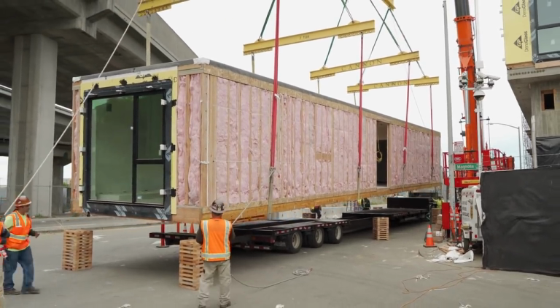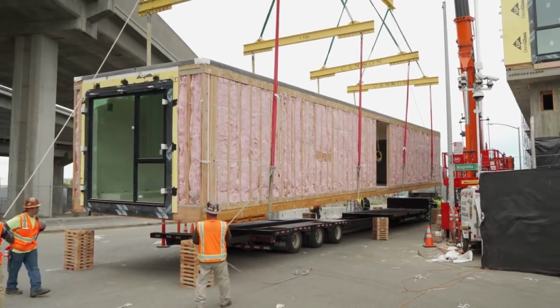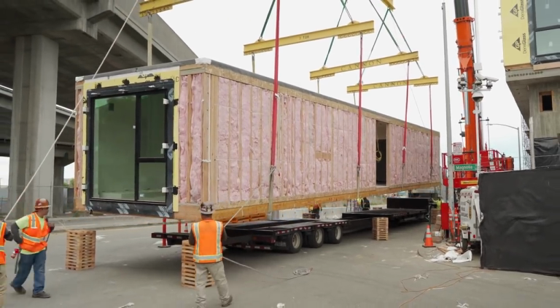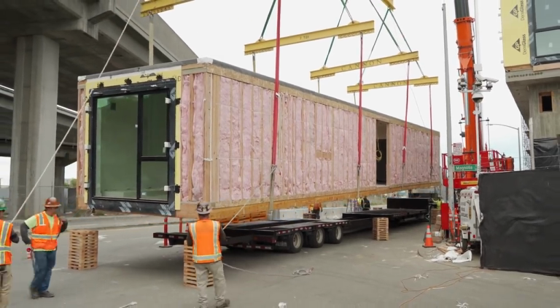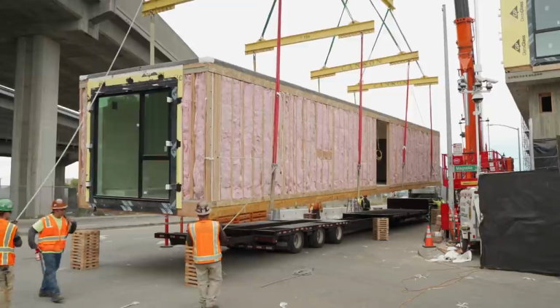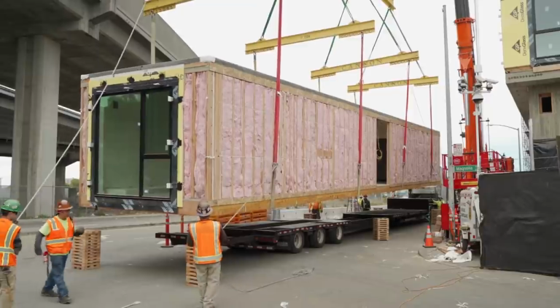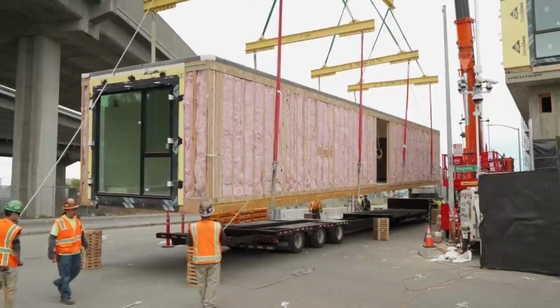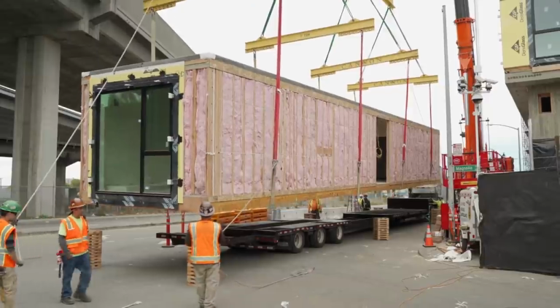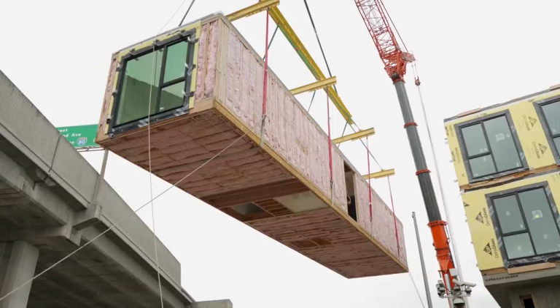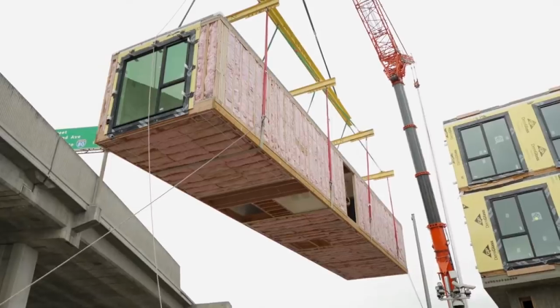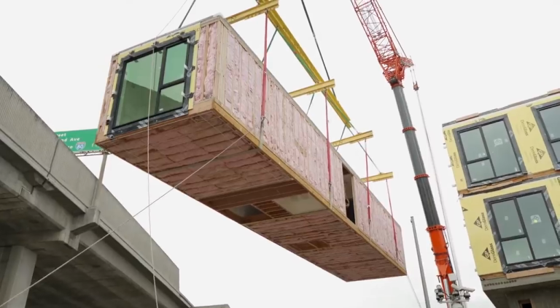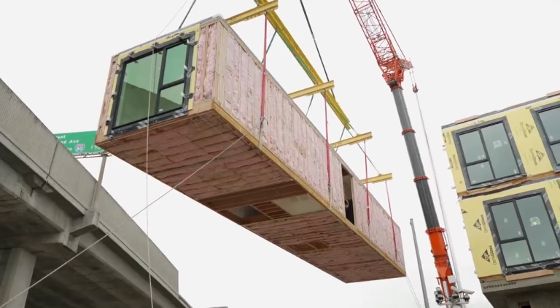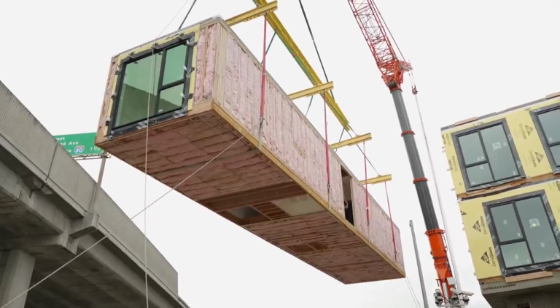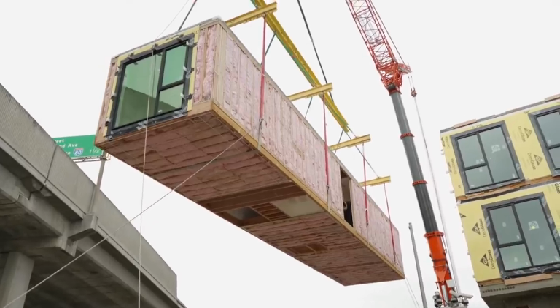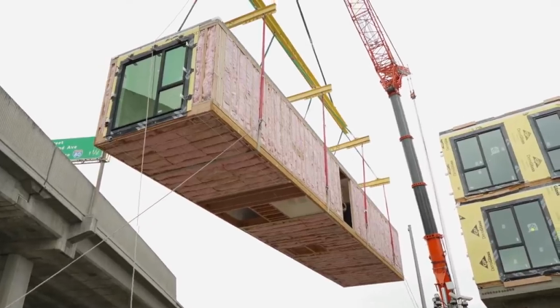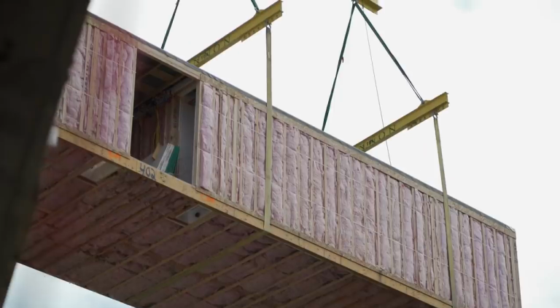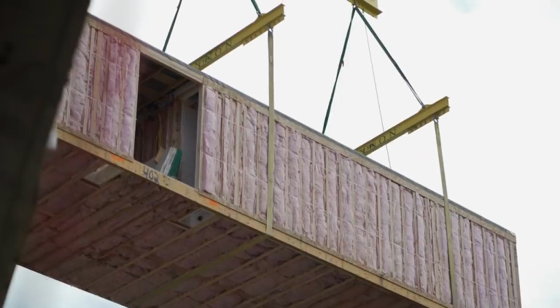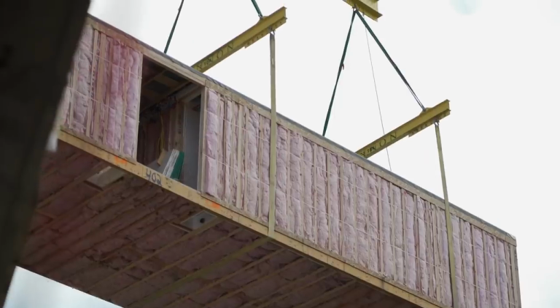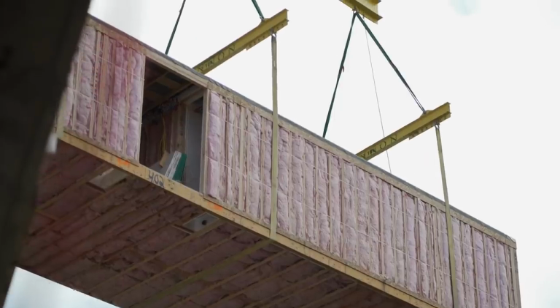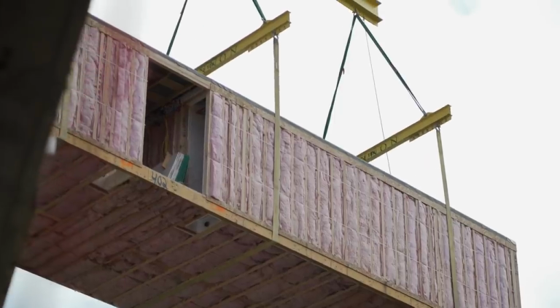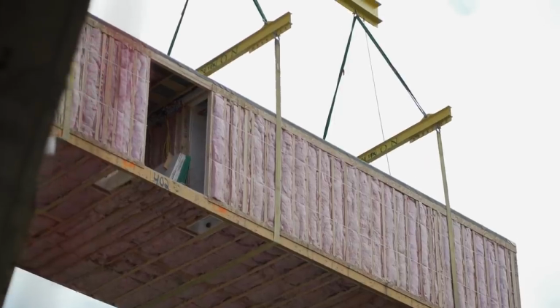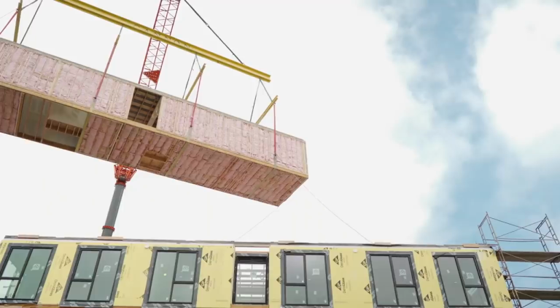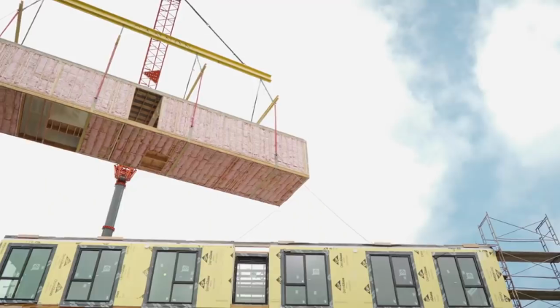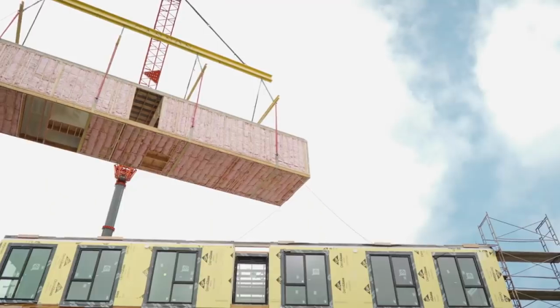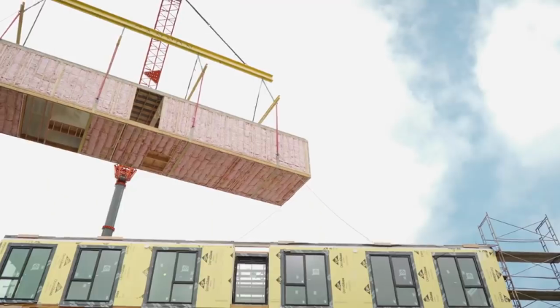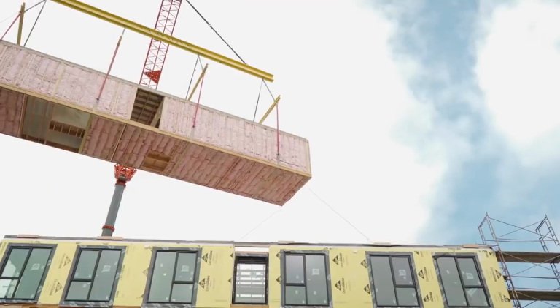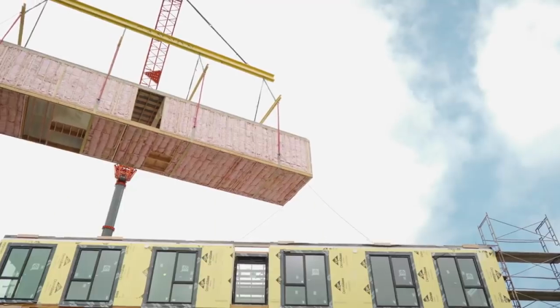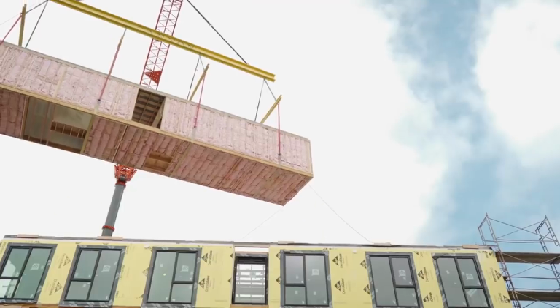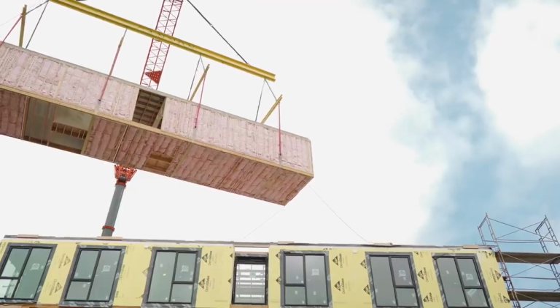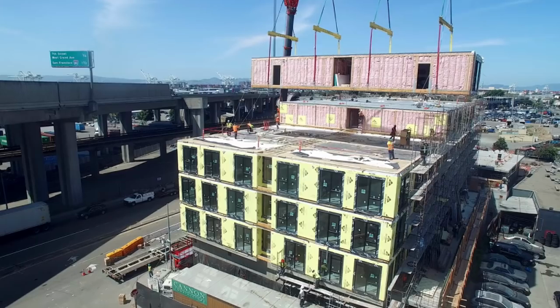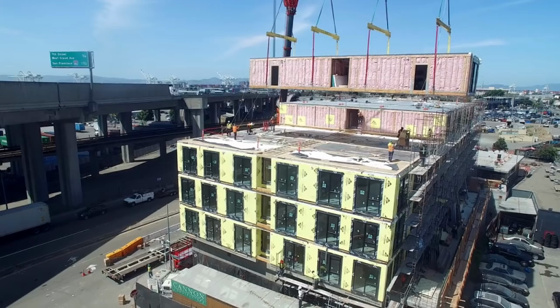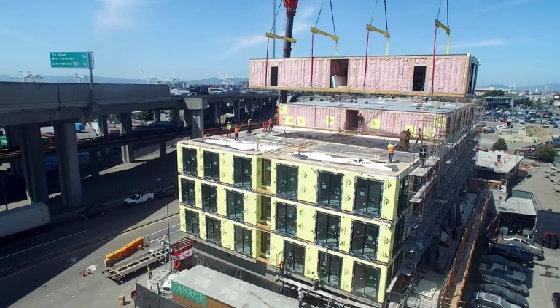This is part 9 in our Prefab Home series. For more information, please check out the links in the description.